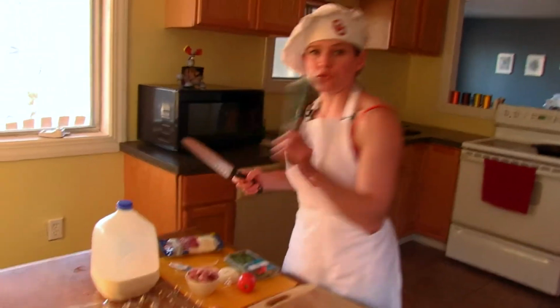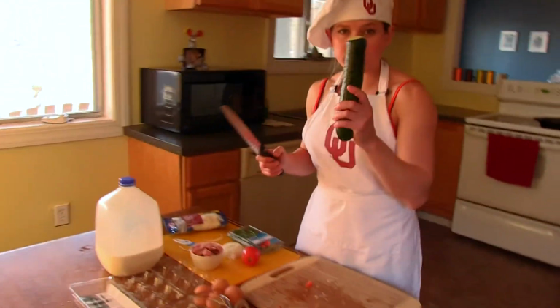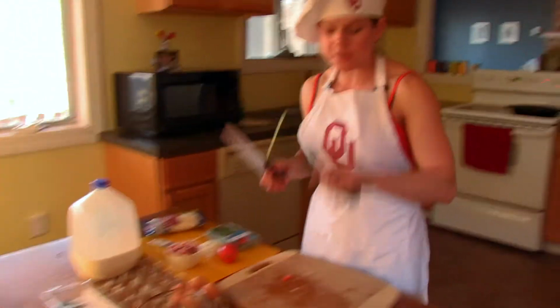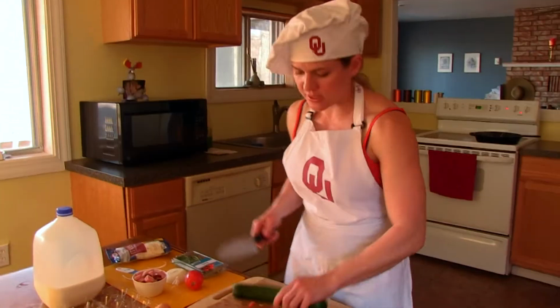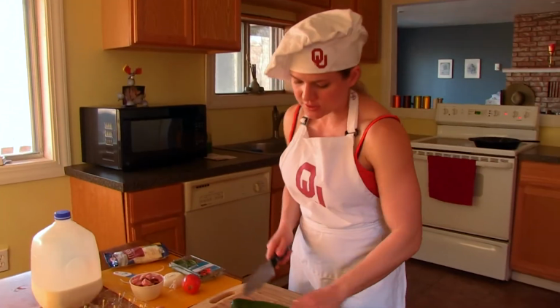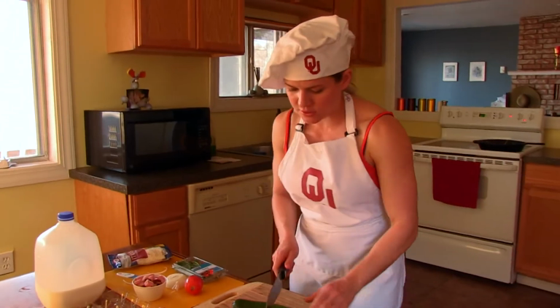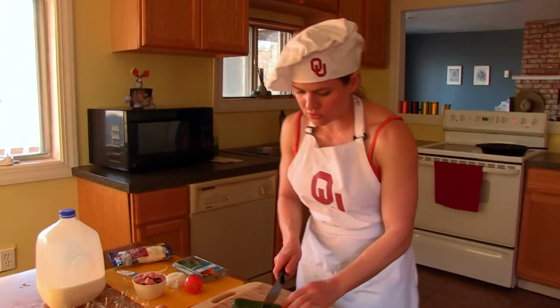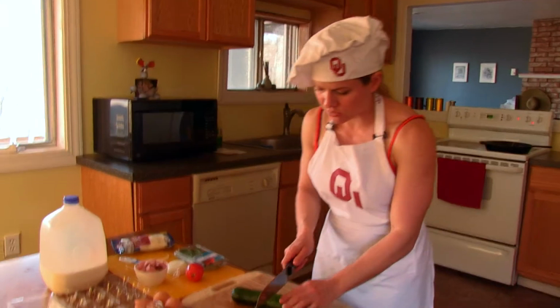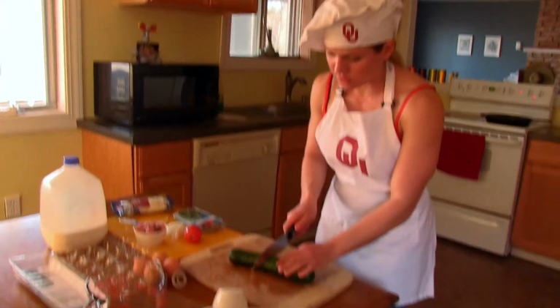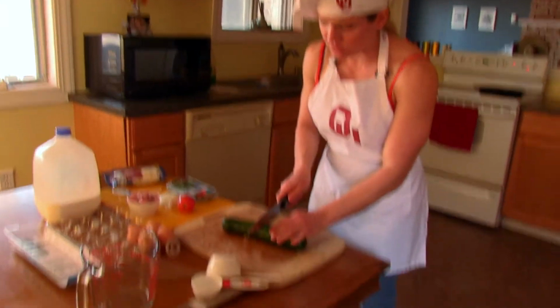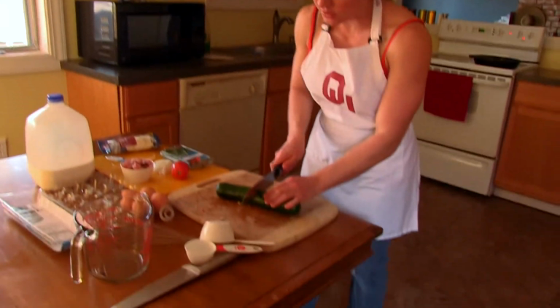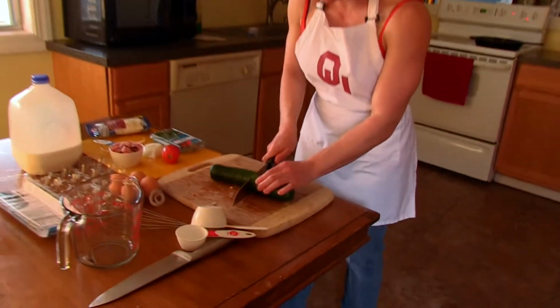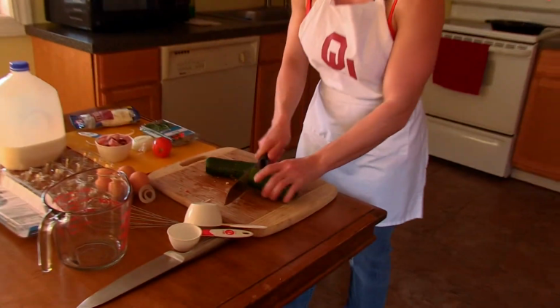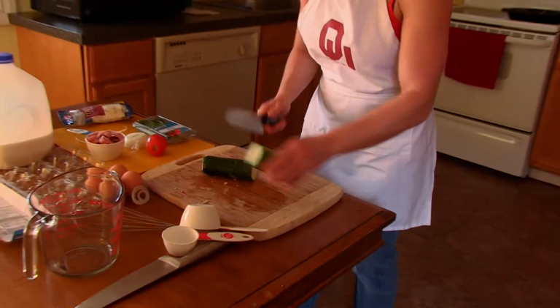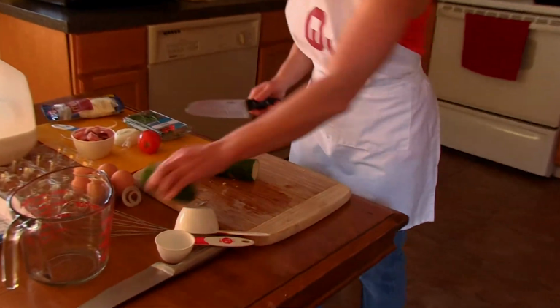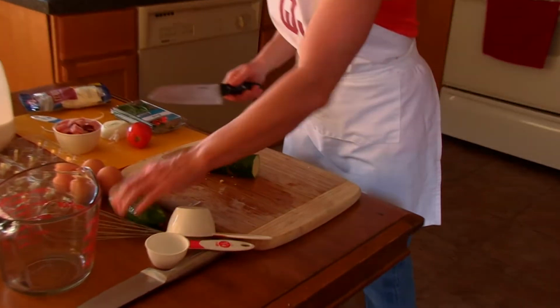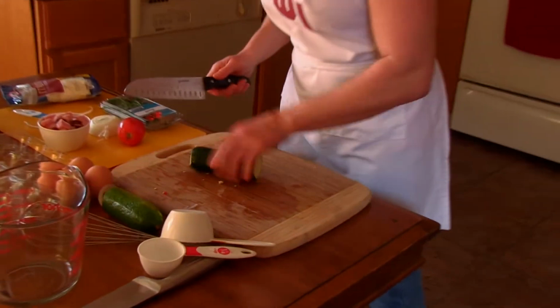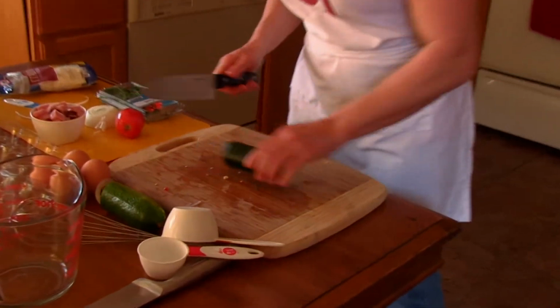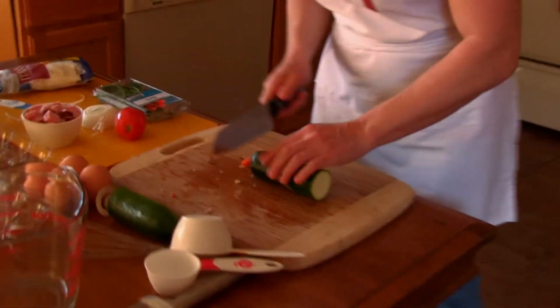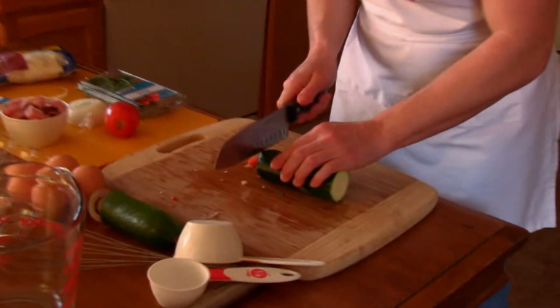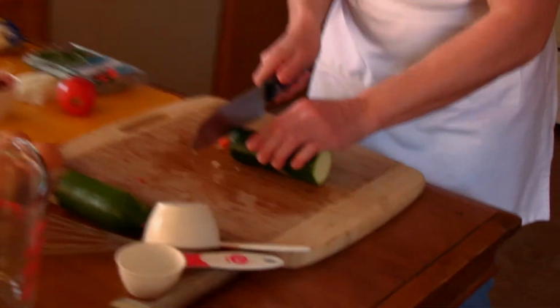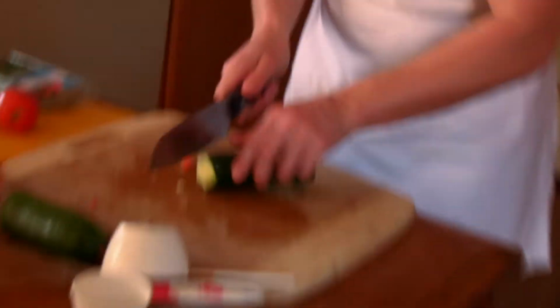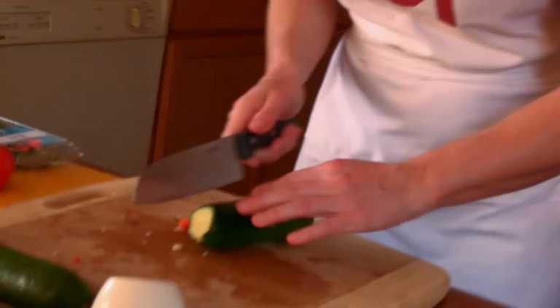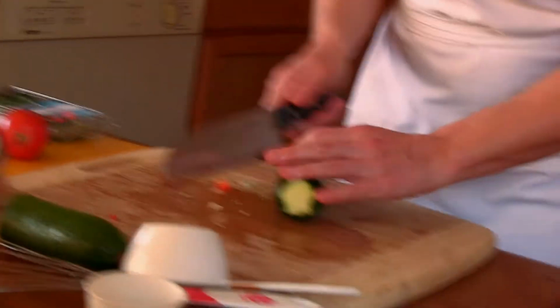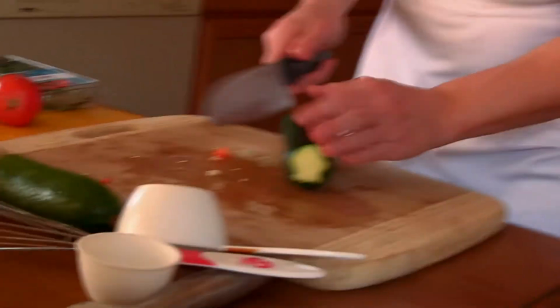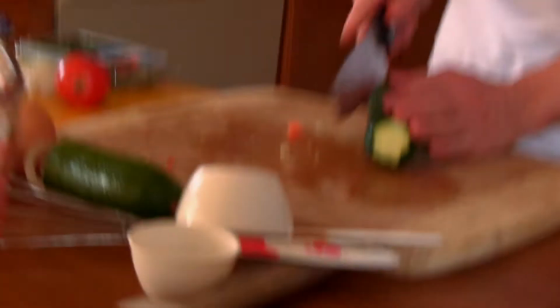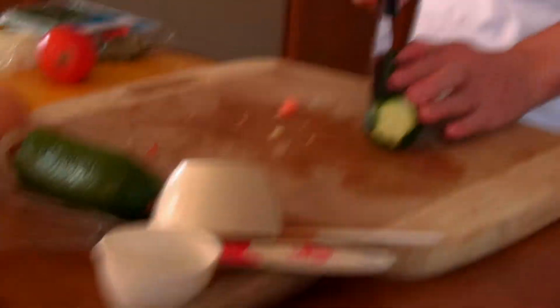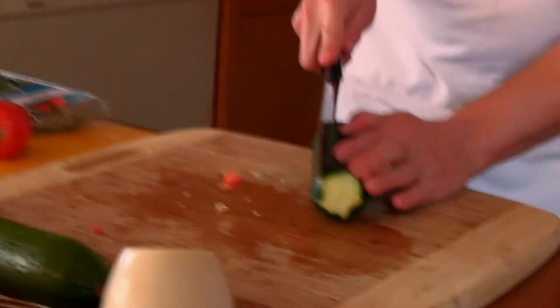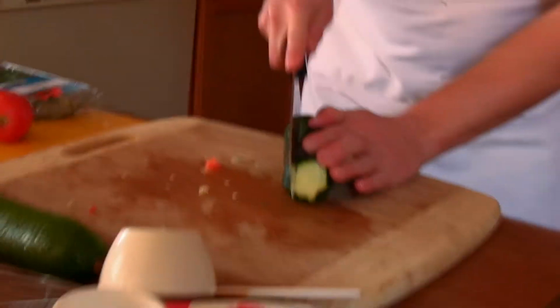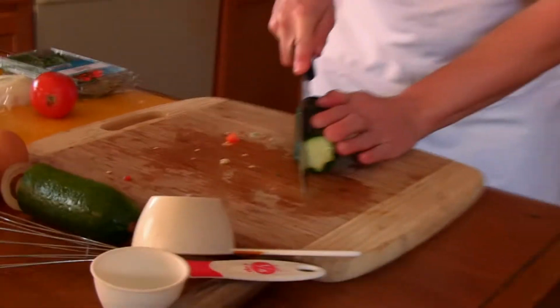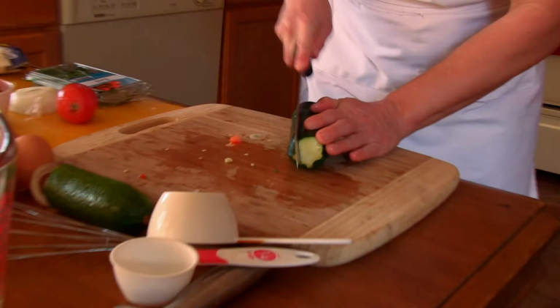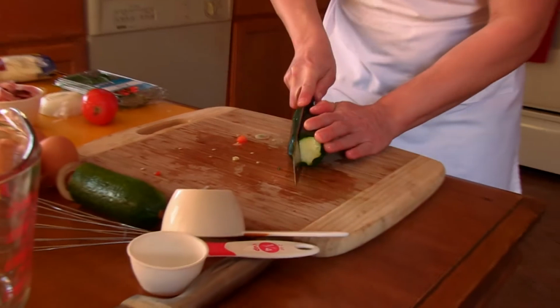Now the zucchini — it's not a cucumber, it's zucchini. We're going to chop this up.